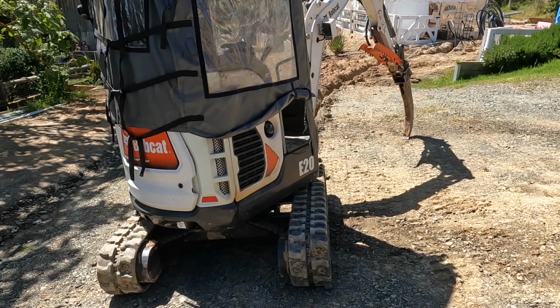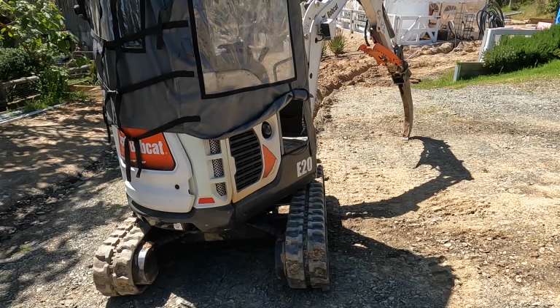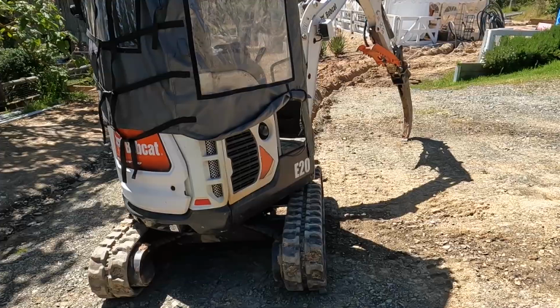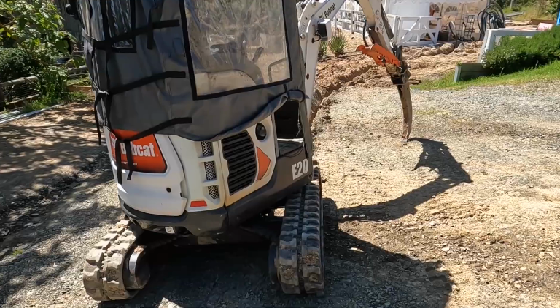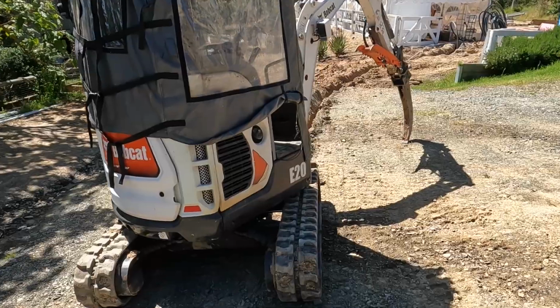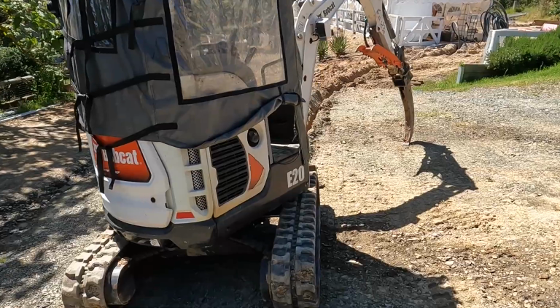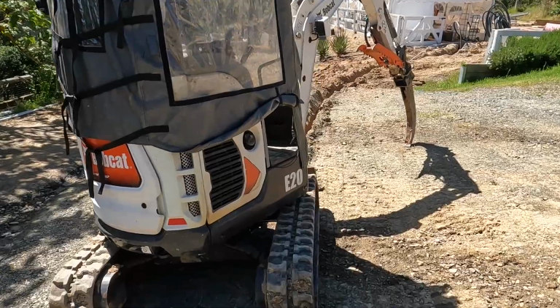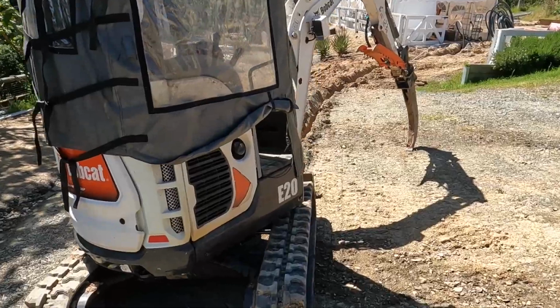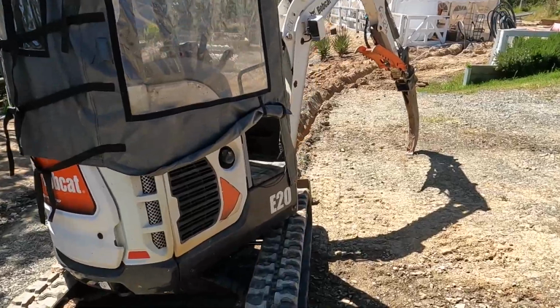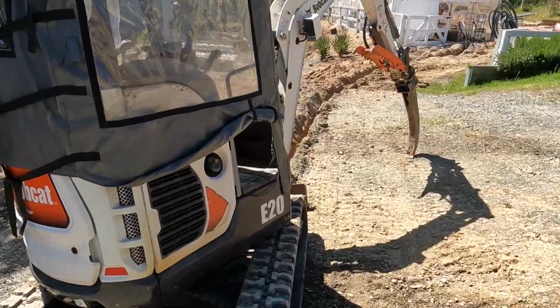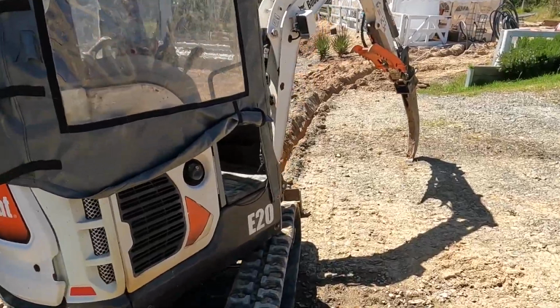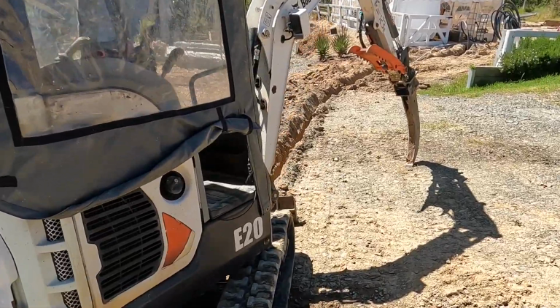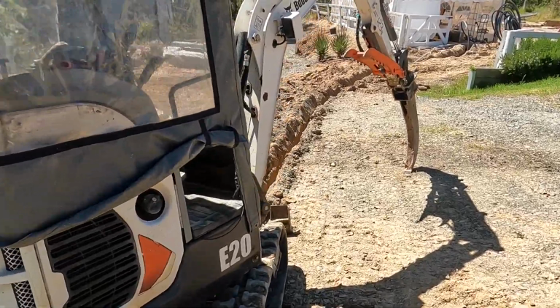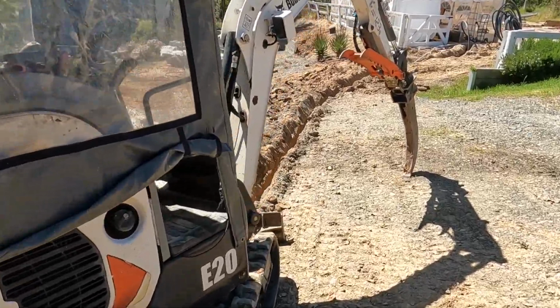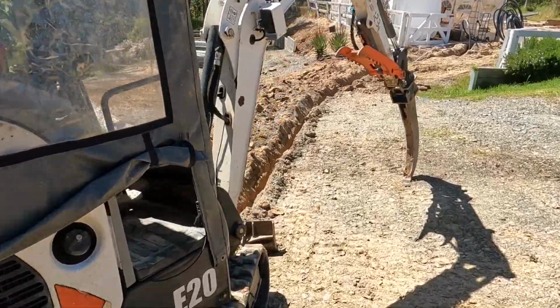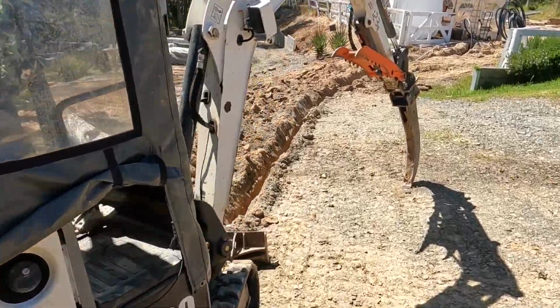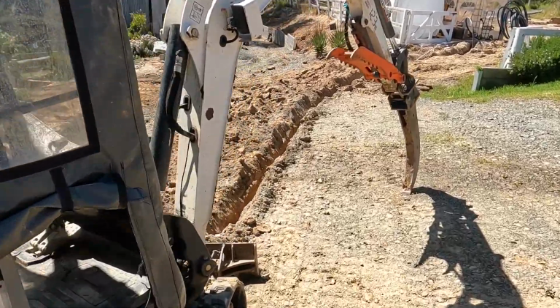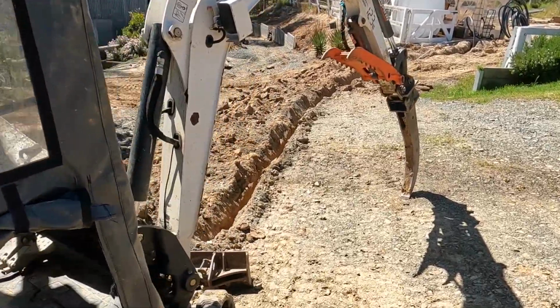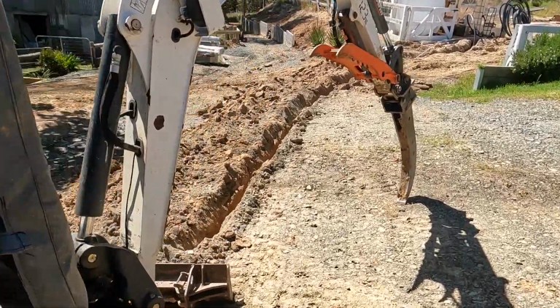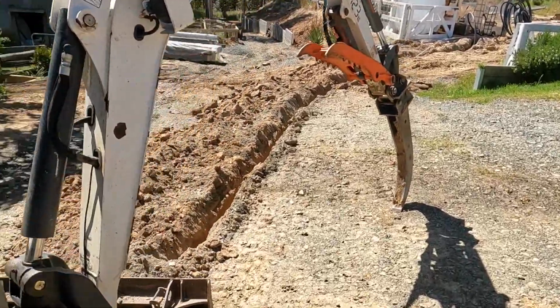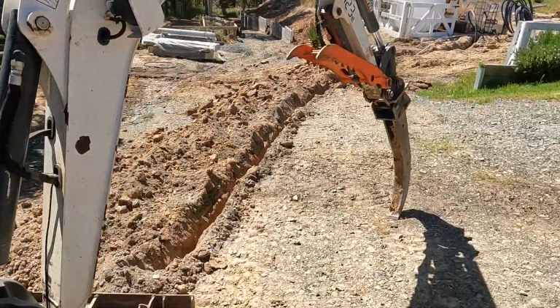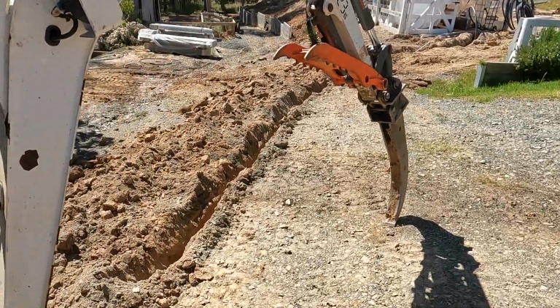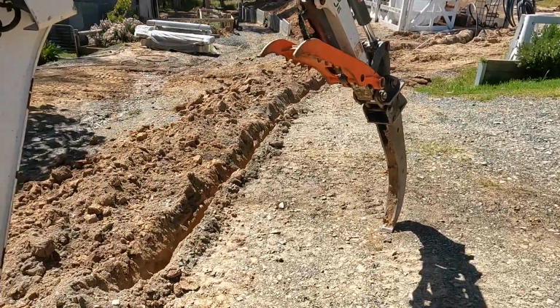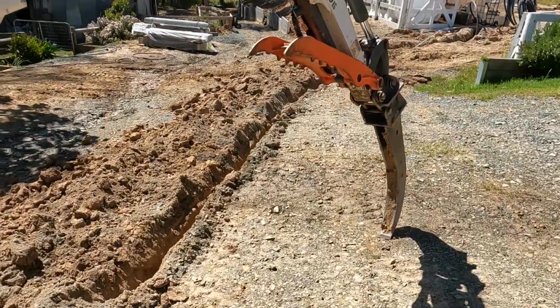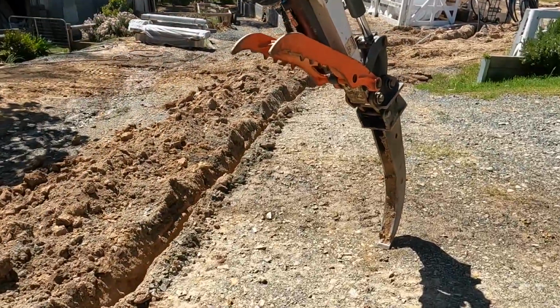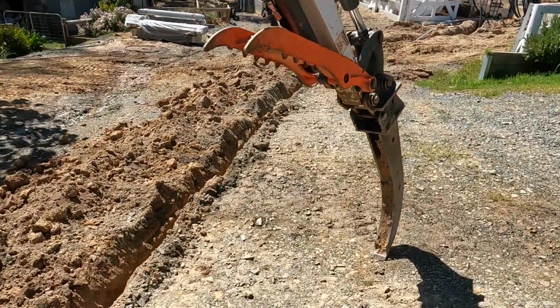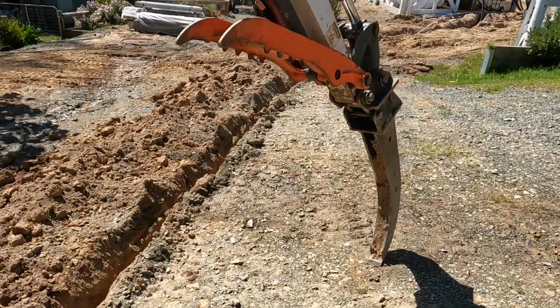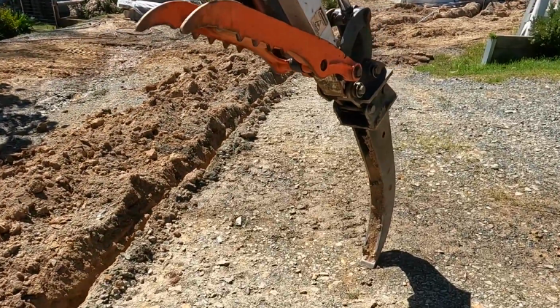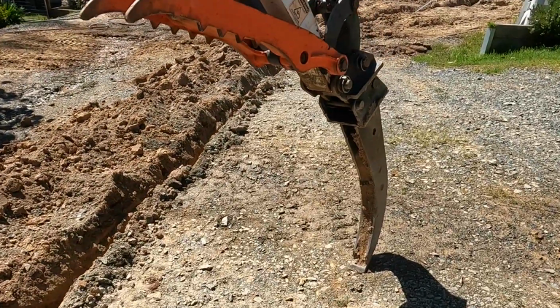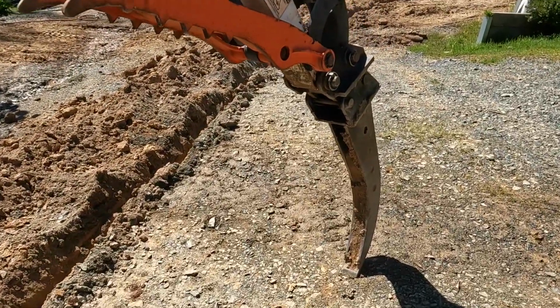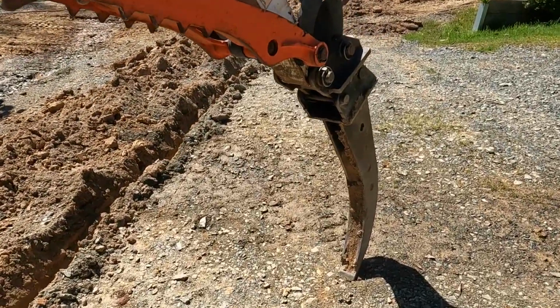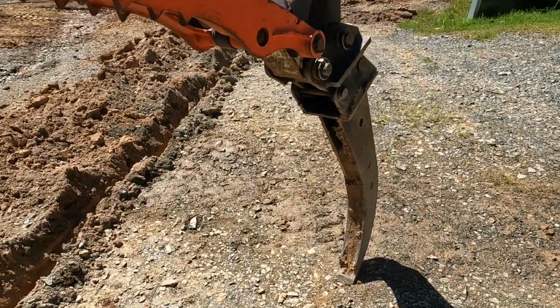Welcome back. In this video I sort out the trenching for the electrics for this new workshop.